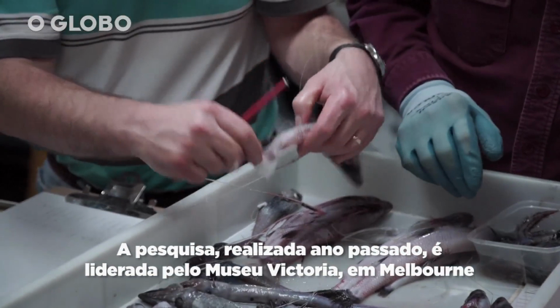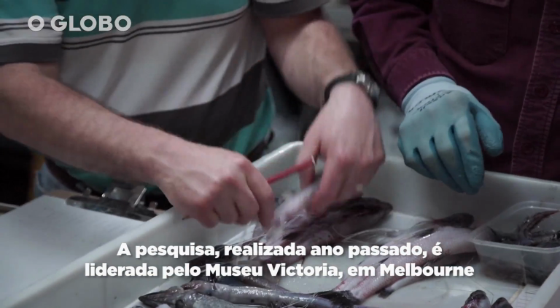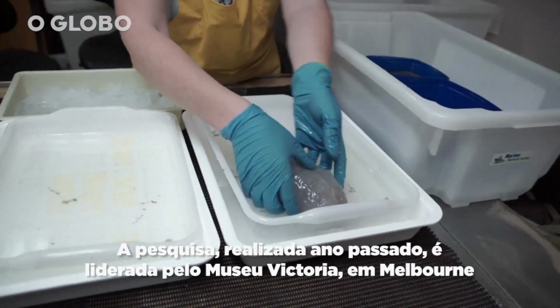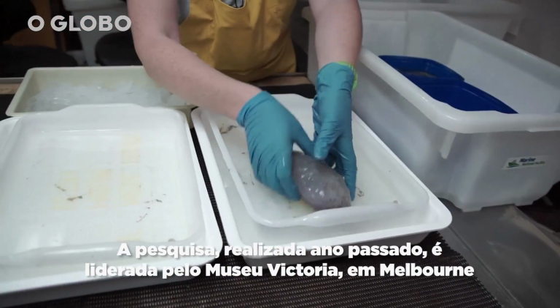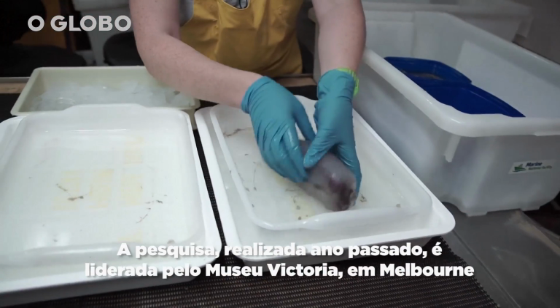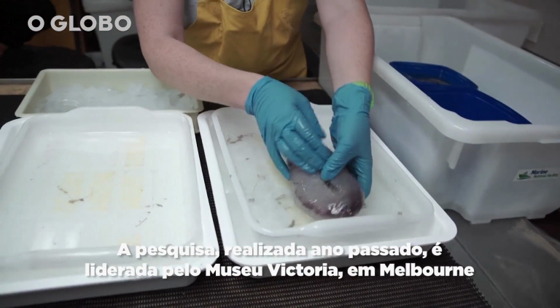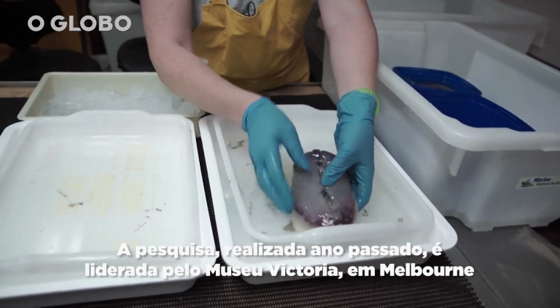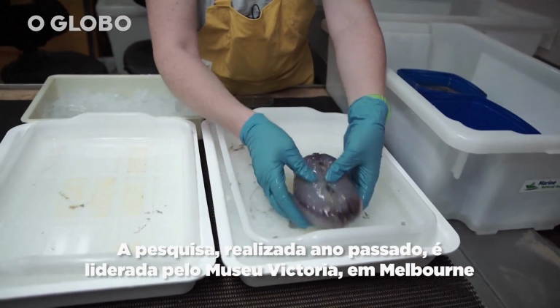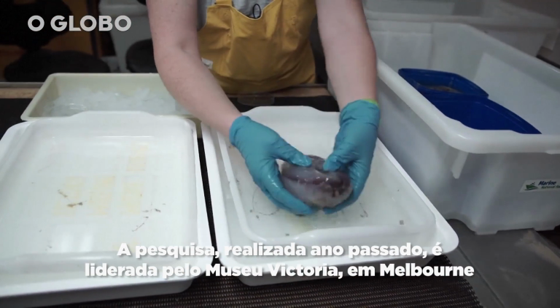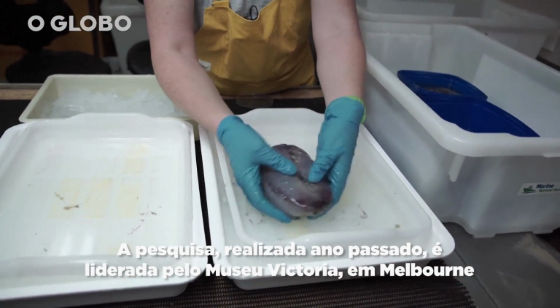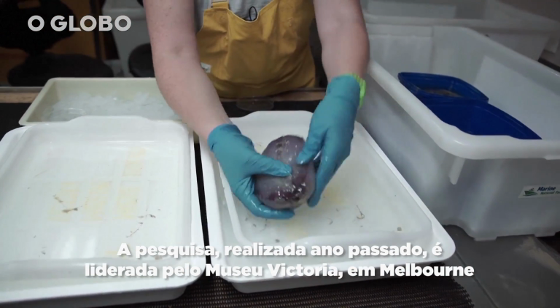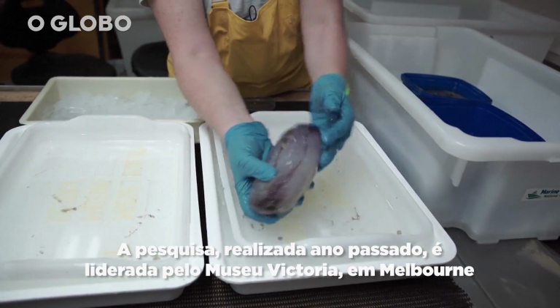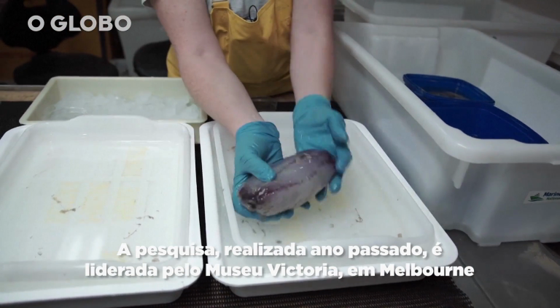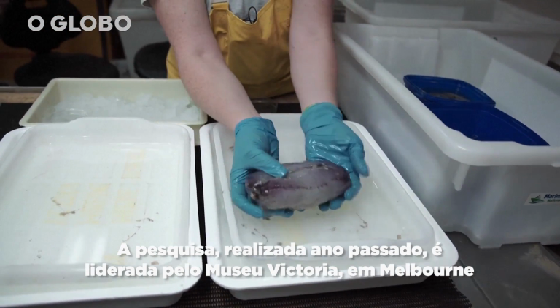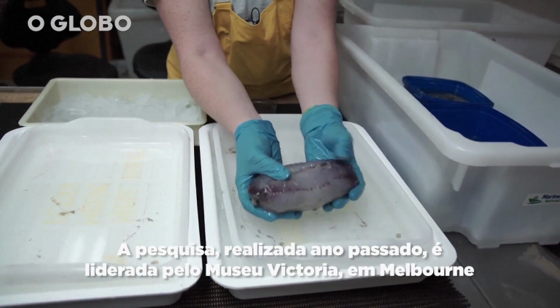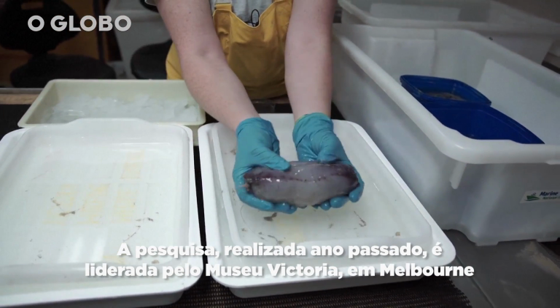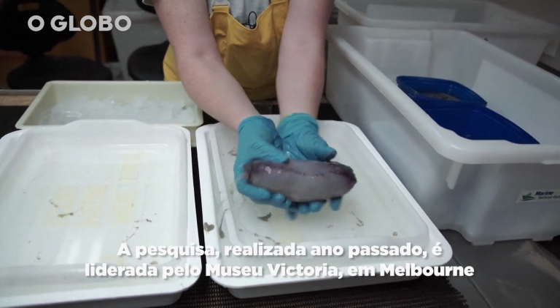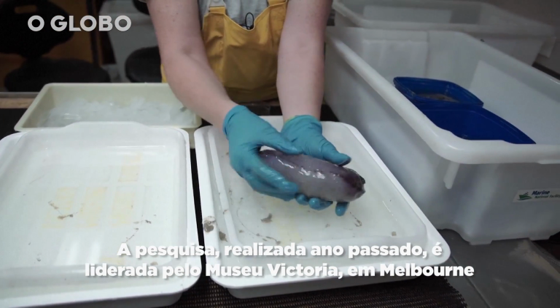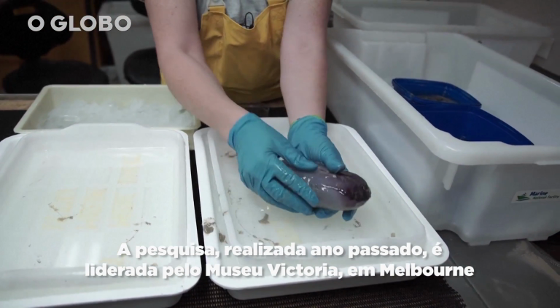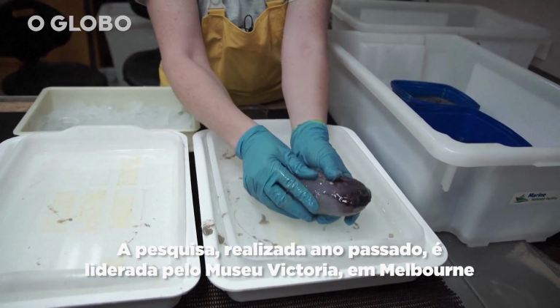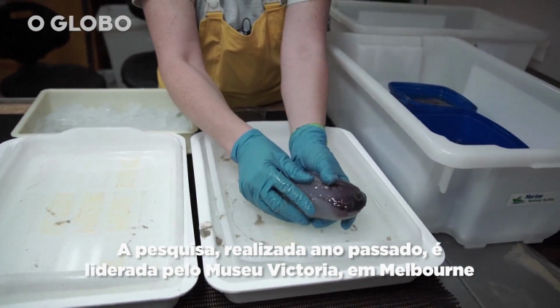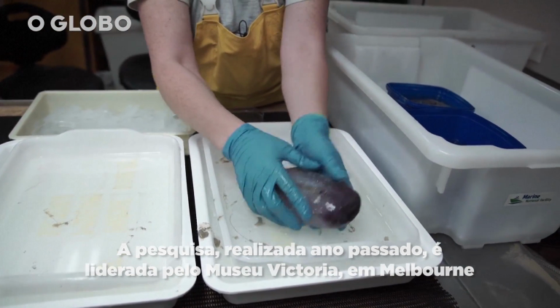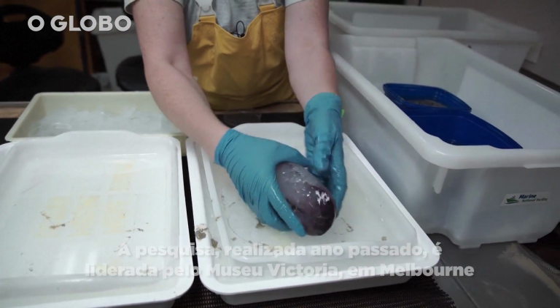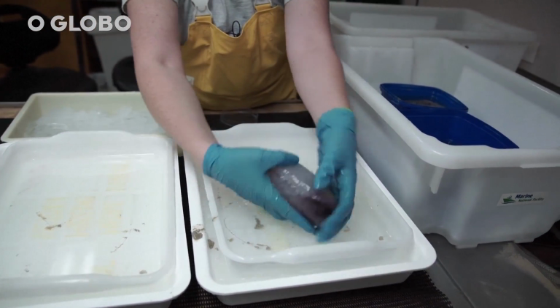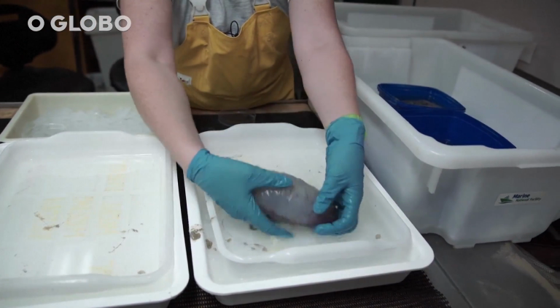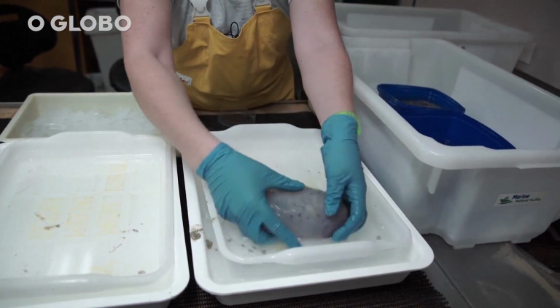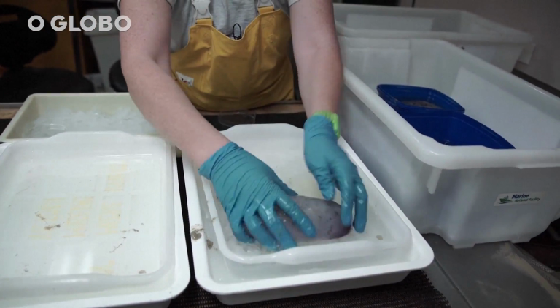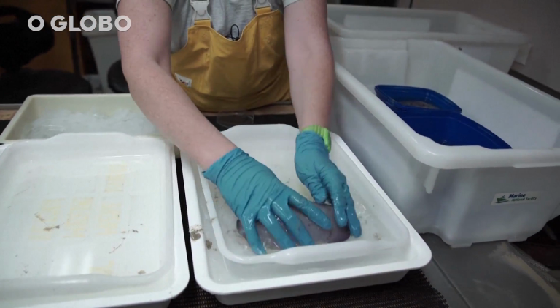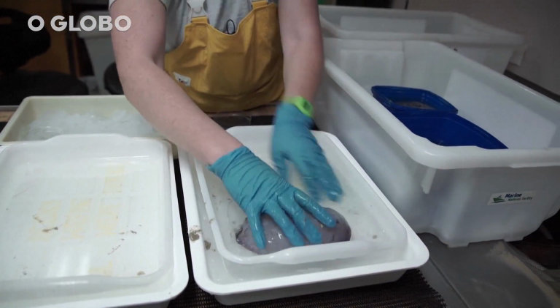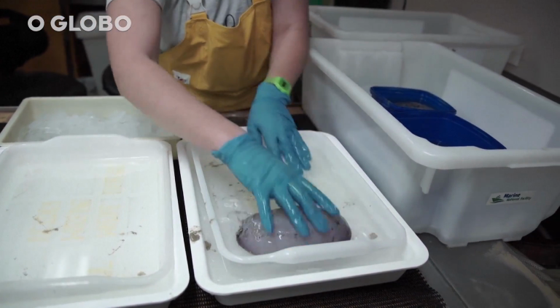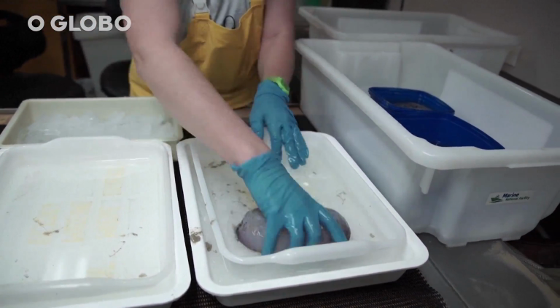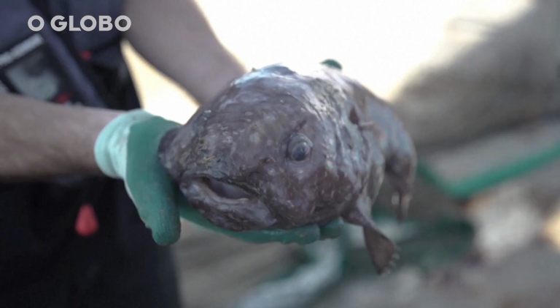Look at this big body — it's quite gelatinous, quite hard, and gelatinous at the same time.